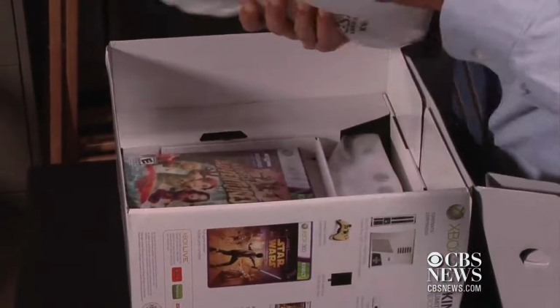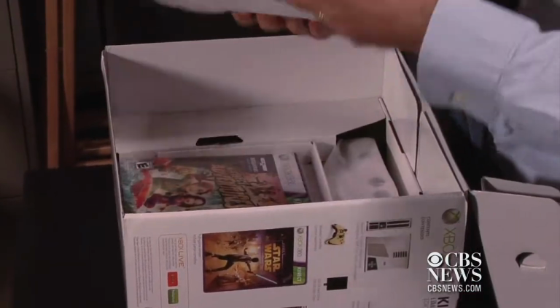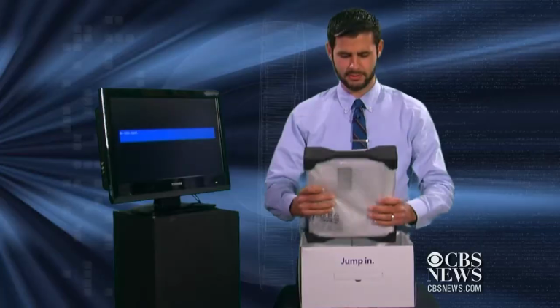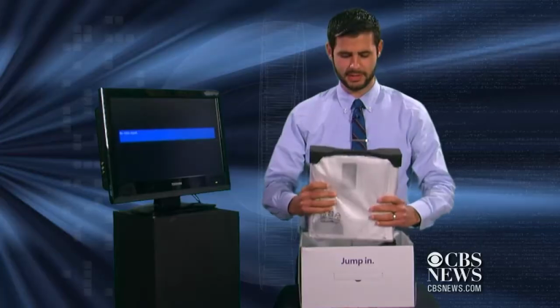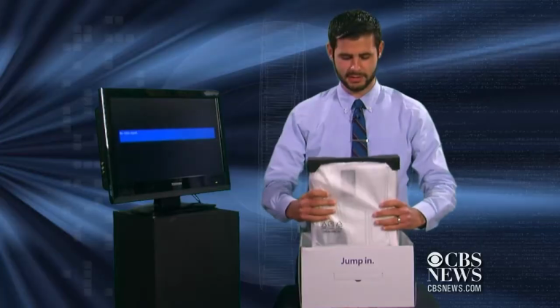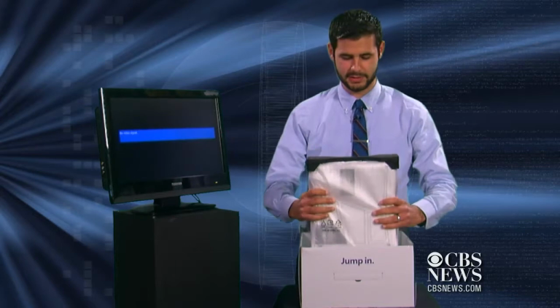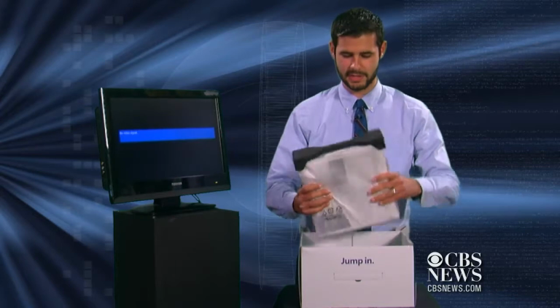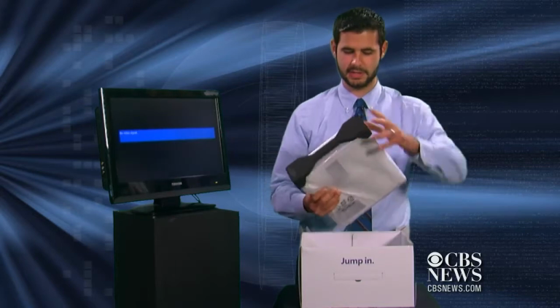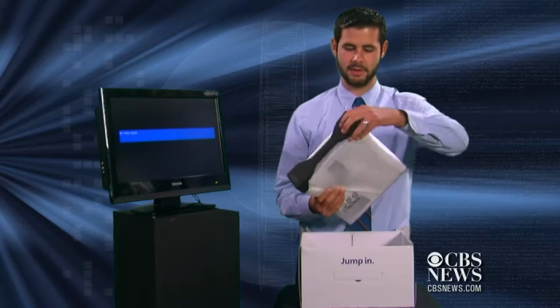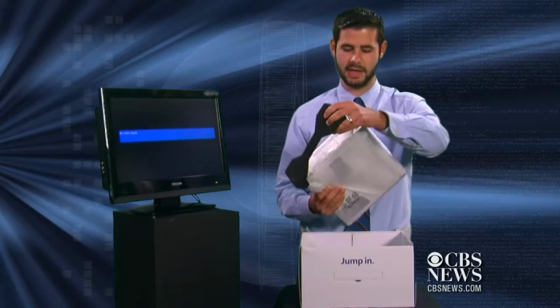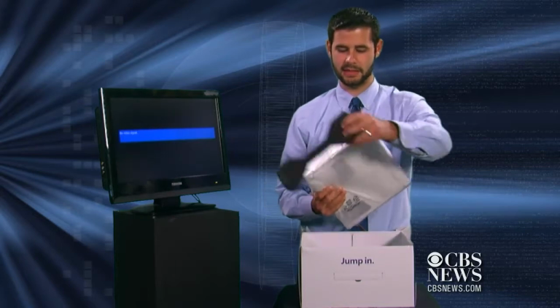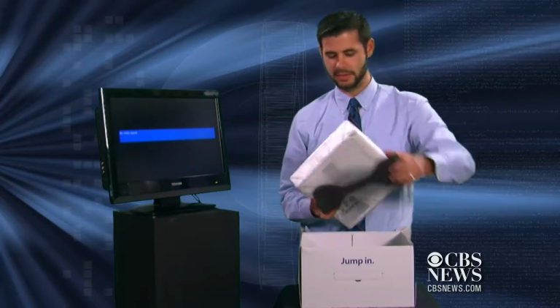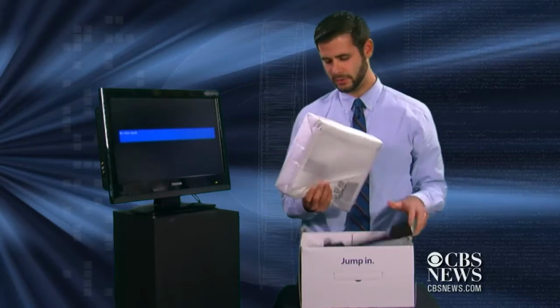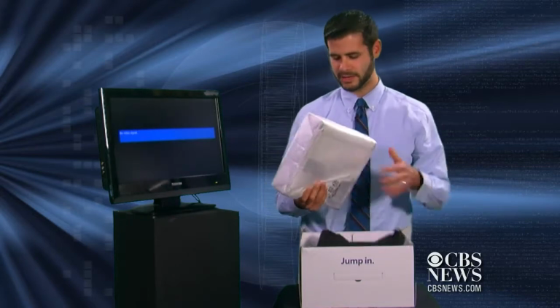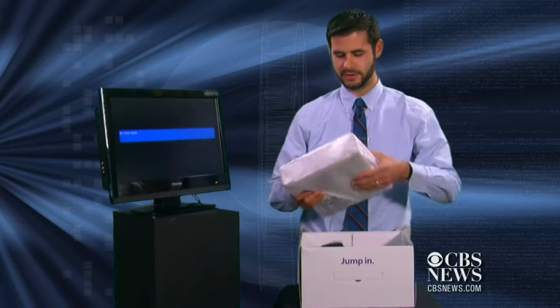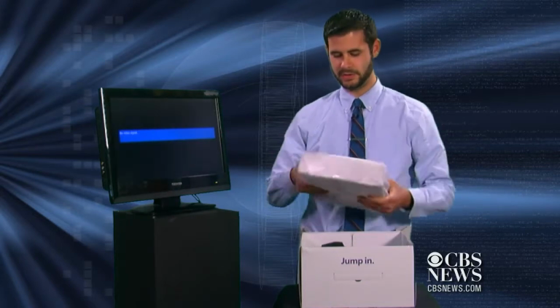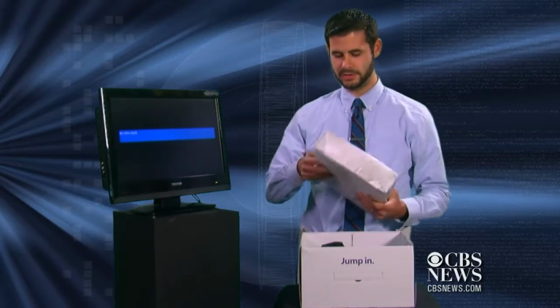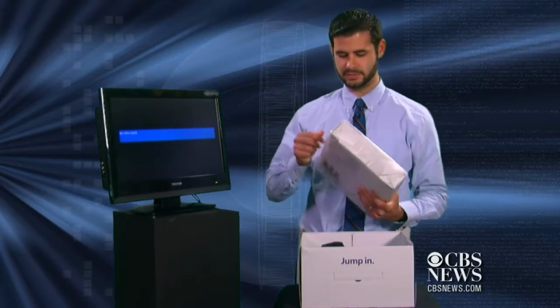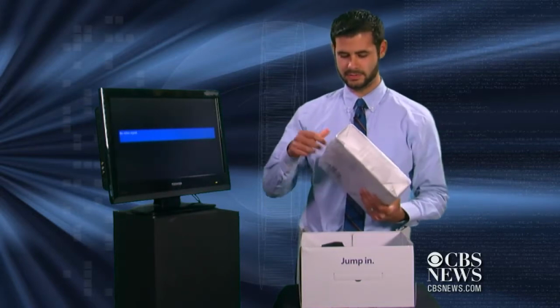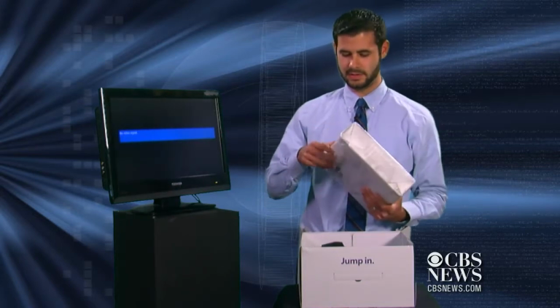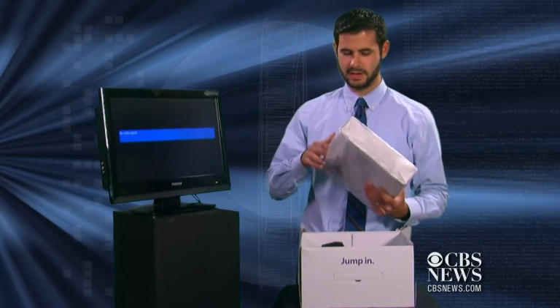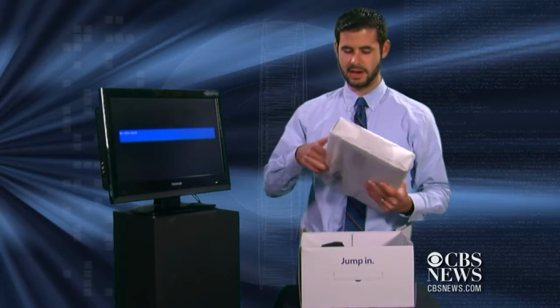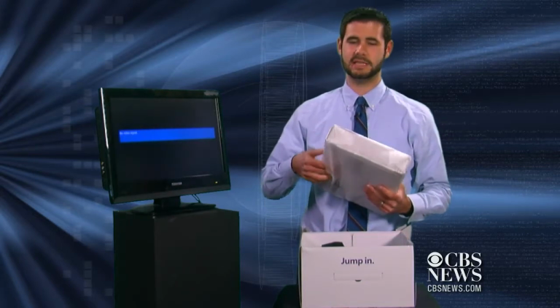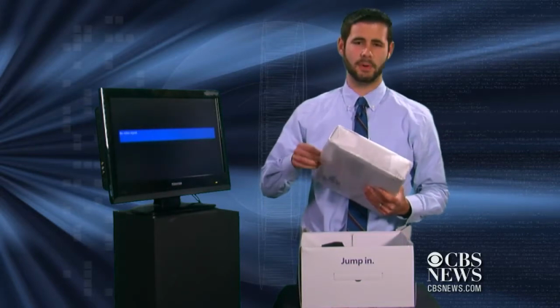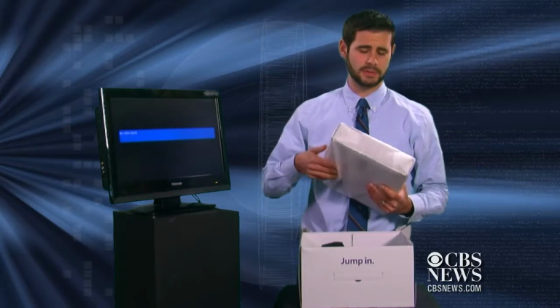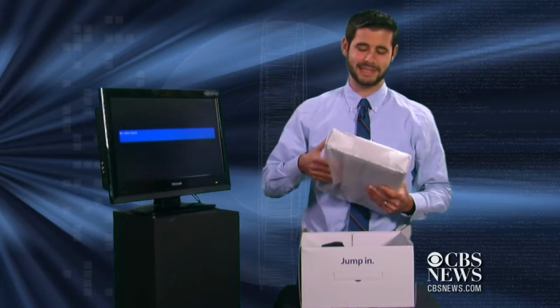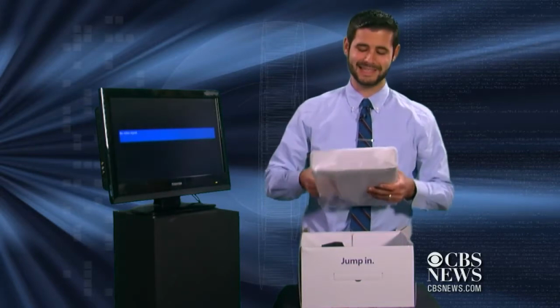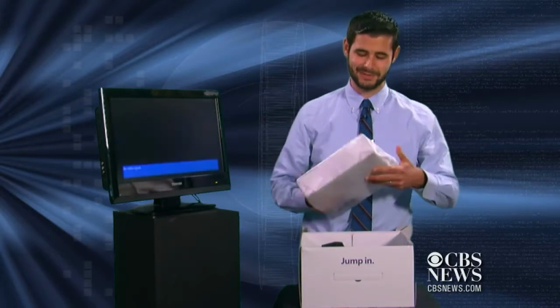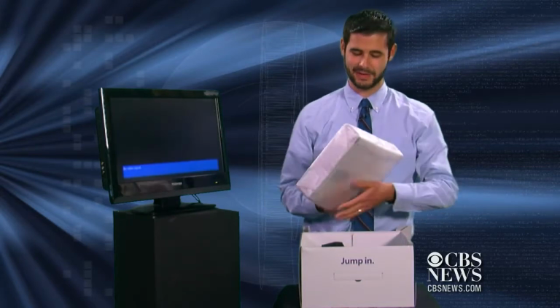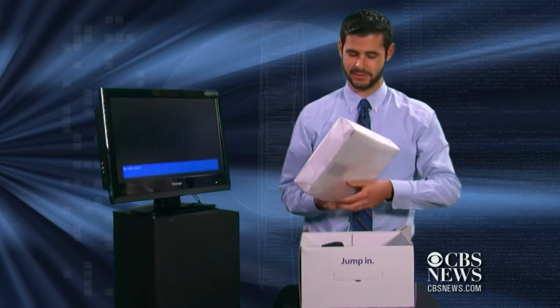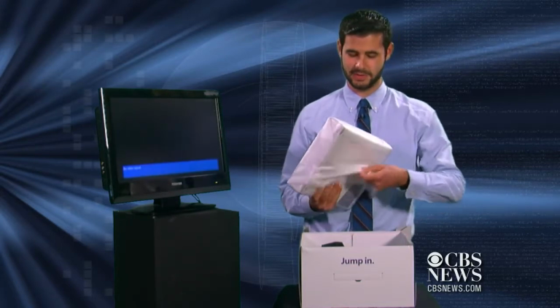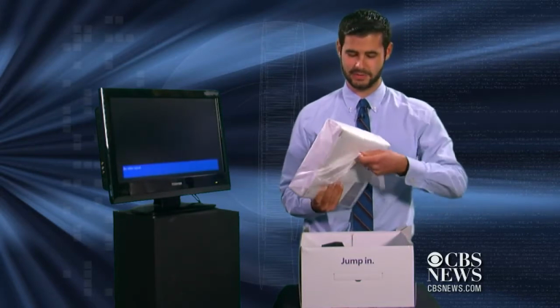Oh my god, look at this guy. It looks like R2-D2, and it supposedly sounds like R2-D2.